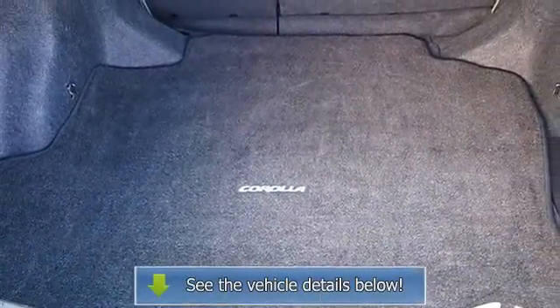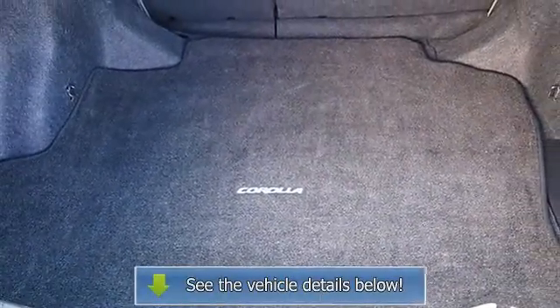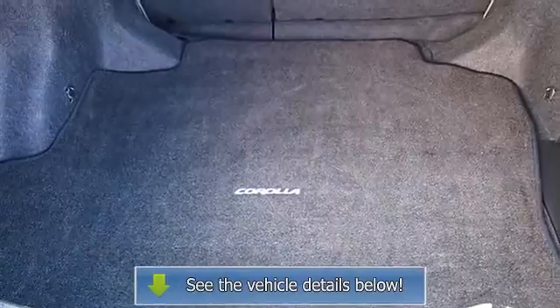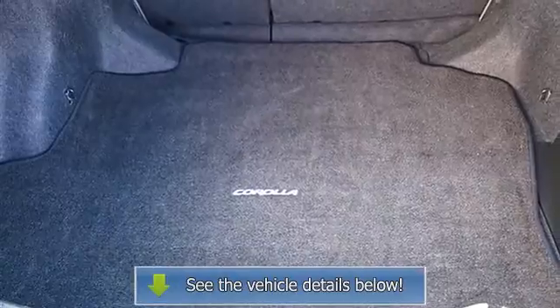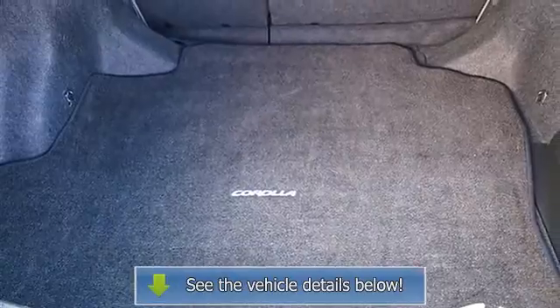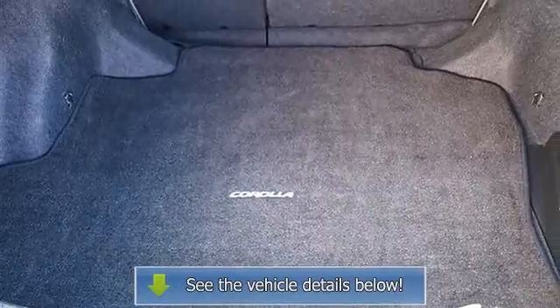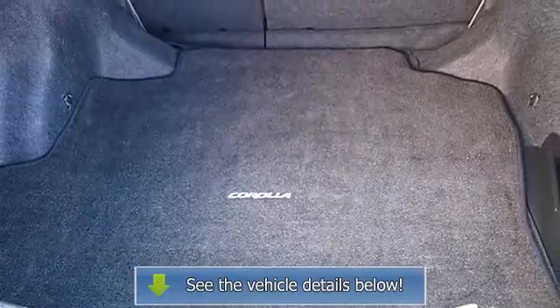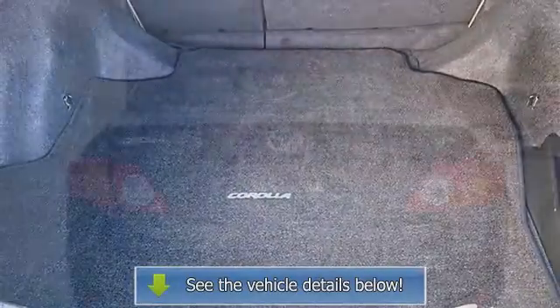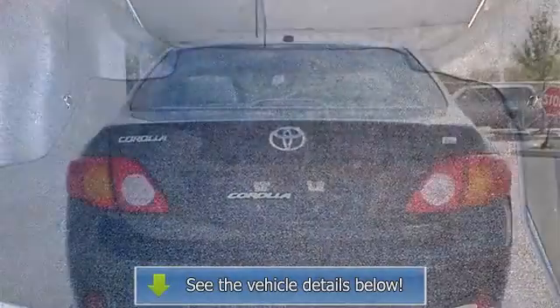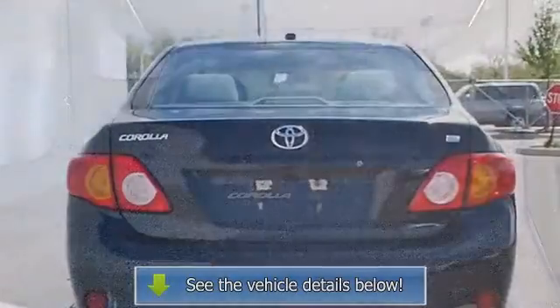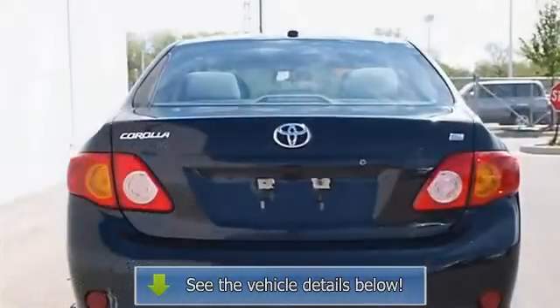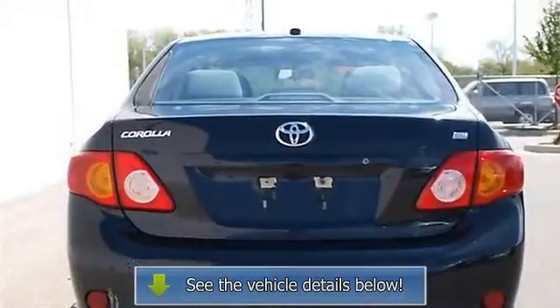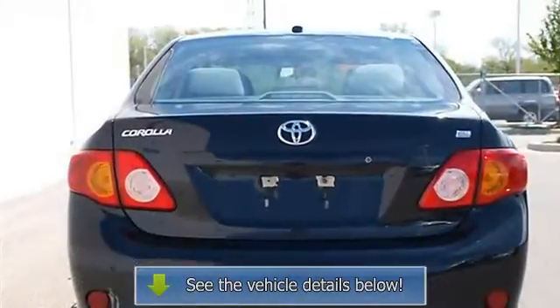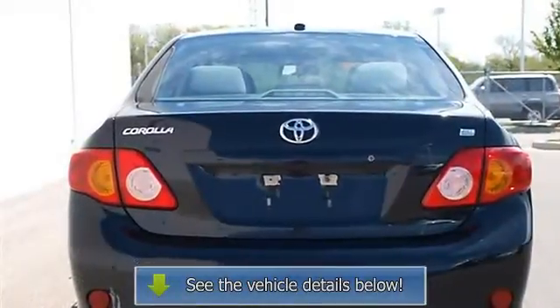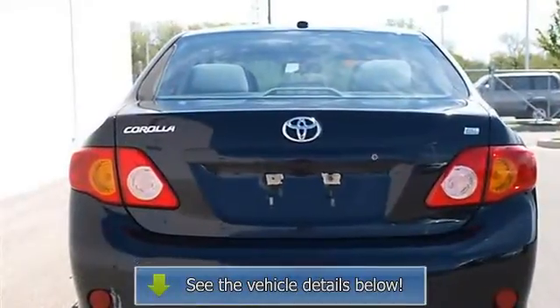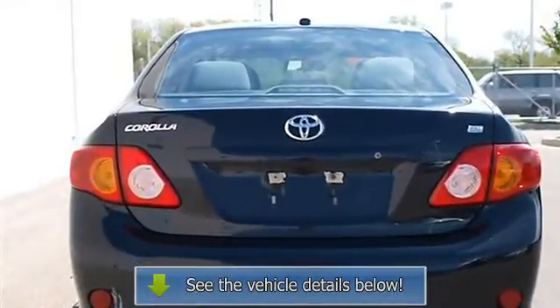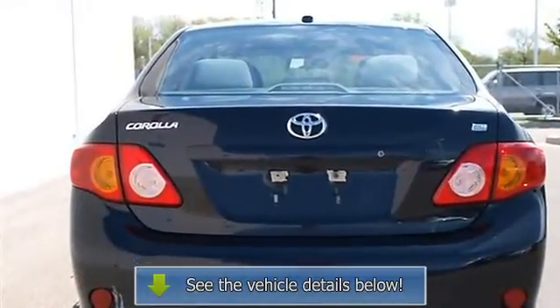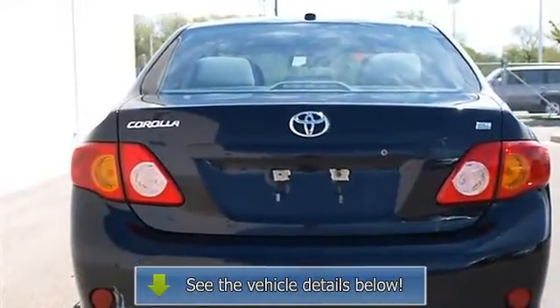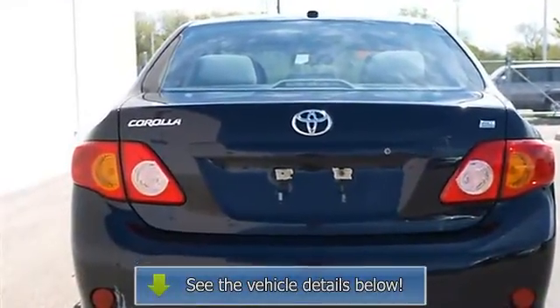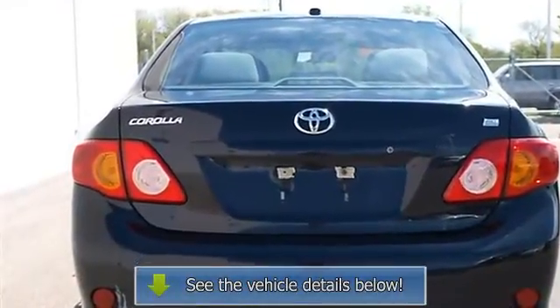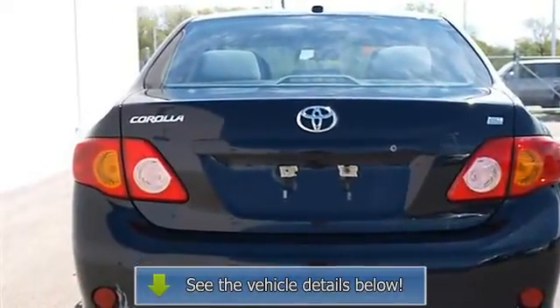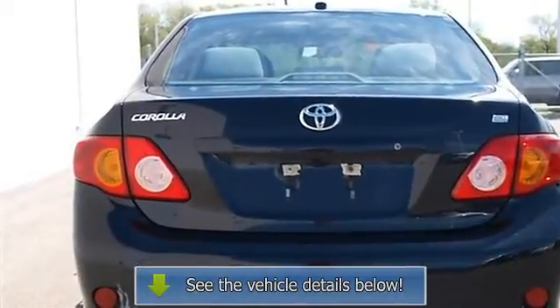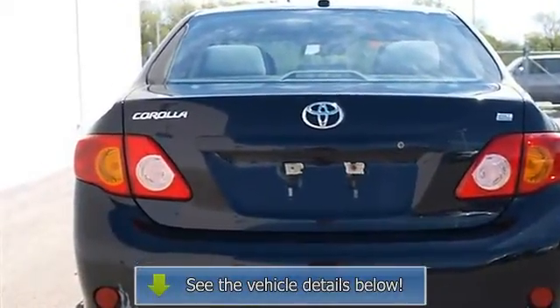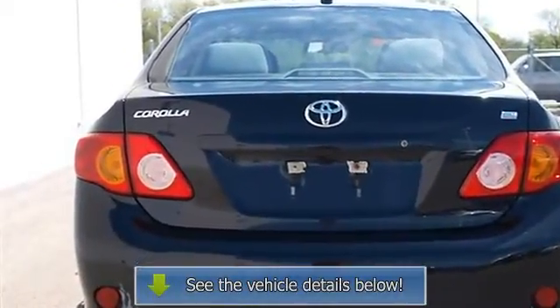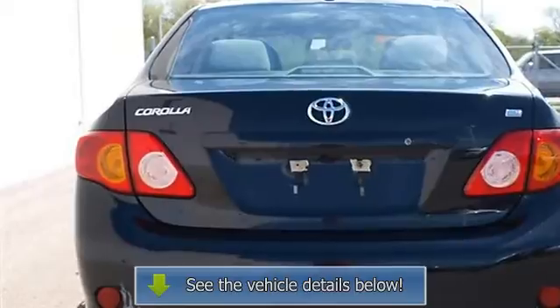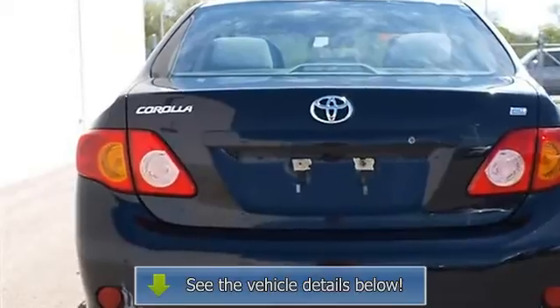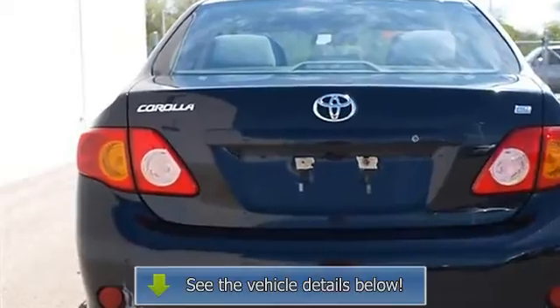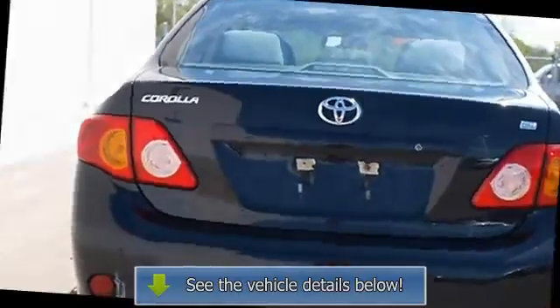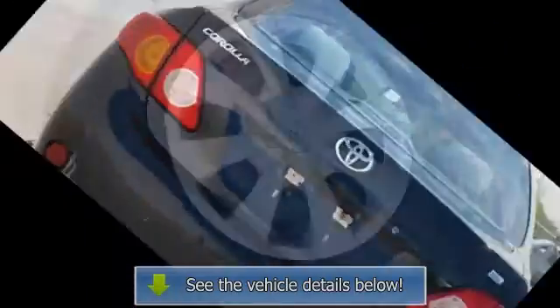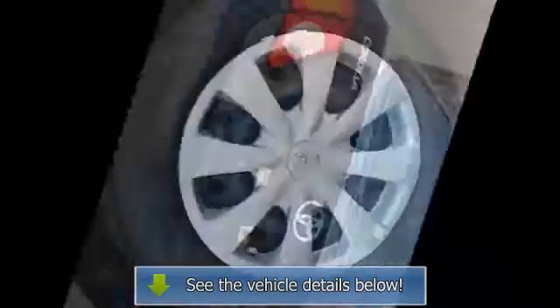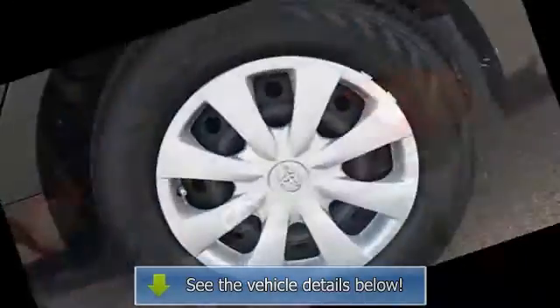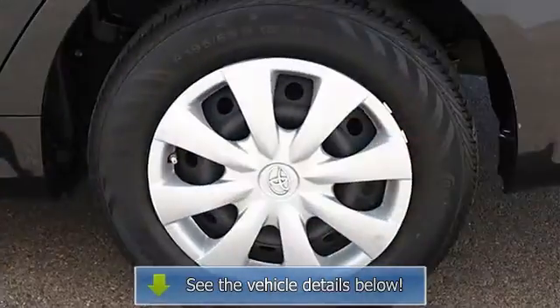Four-wheel anti-lock brake system, brake assist, passenger airbag on-off switch, rear head airbag, child safety locks.